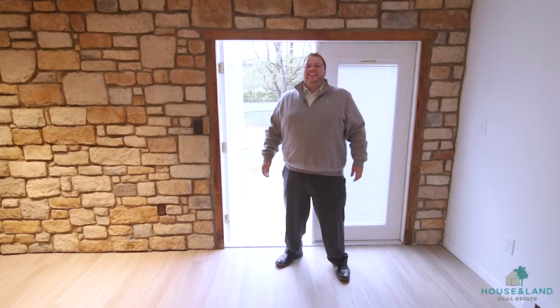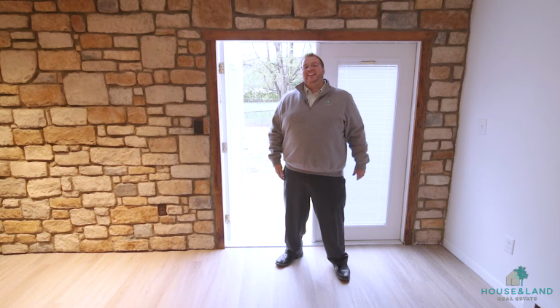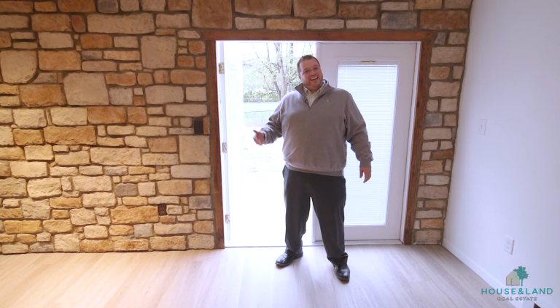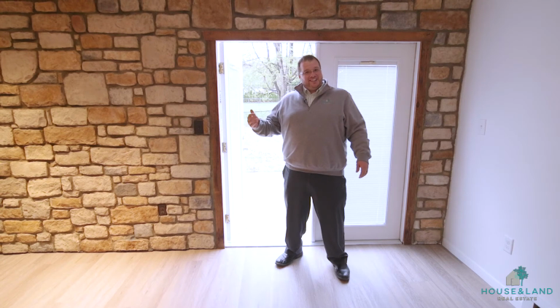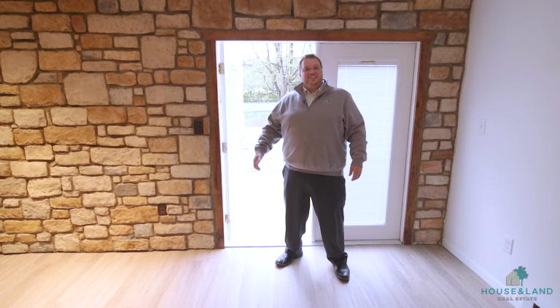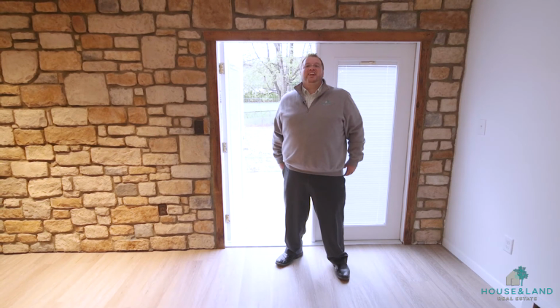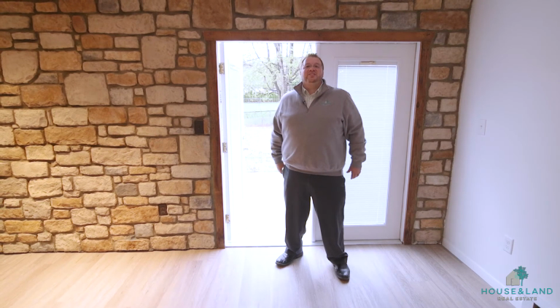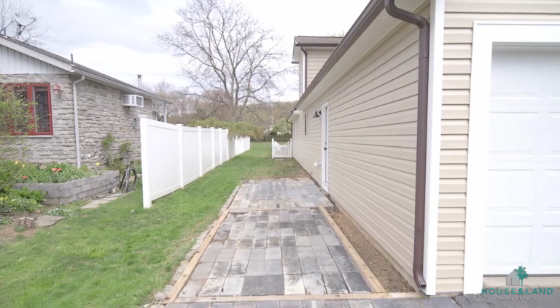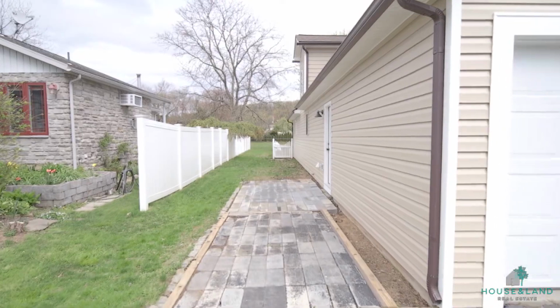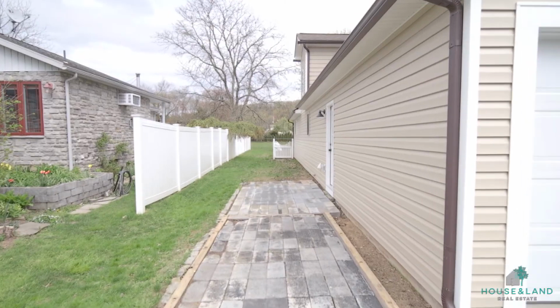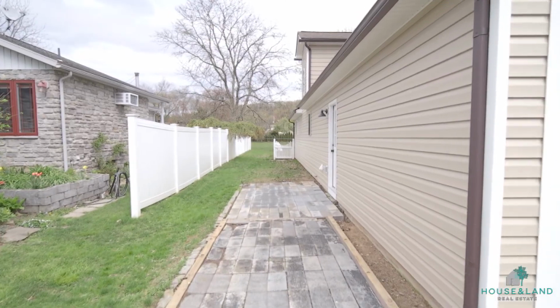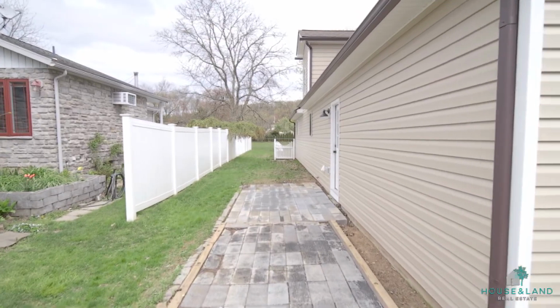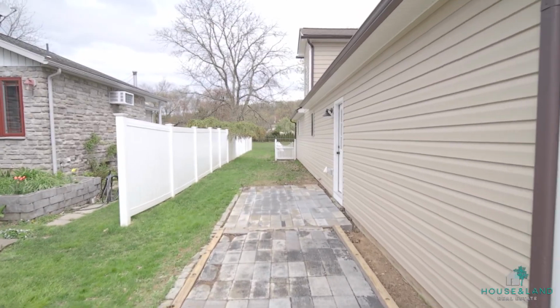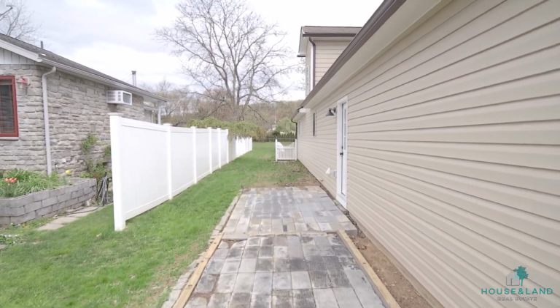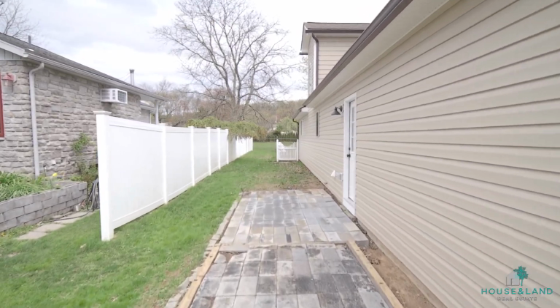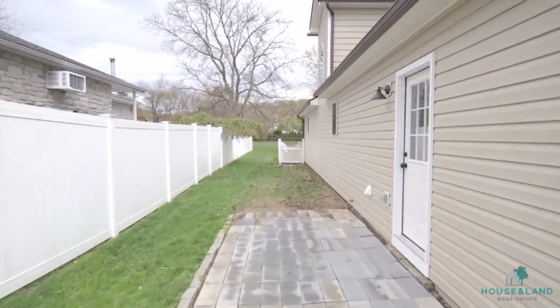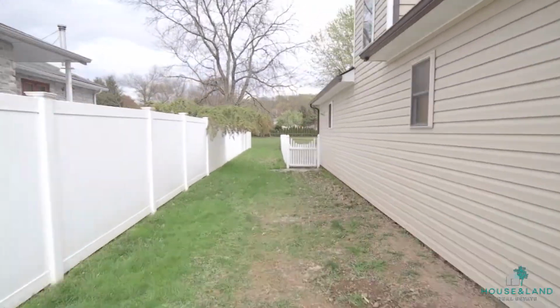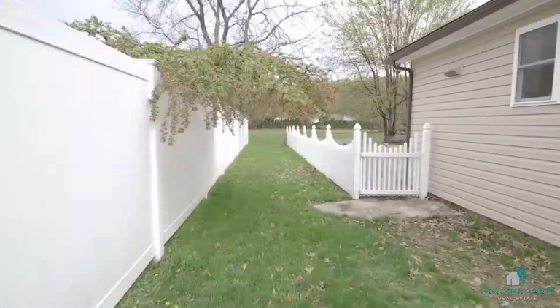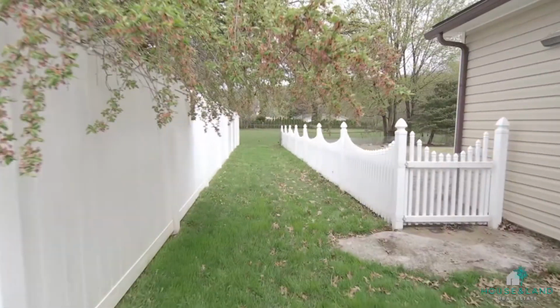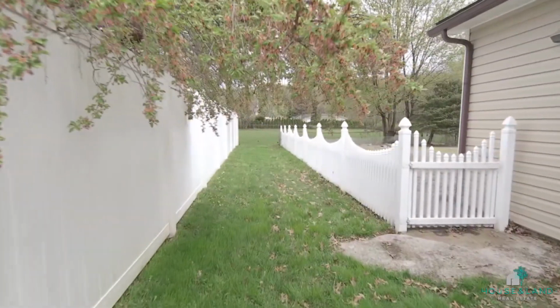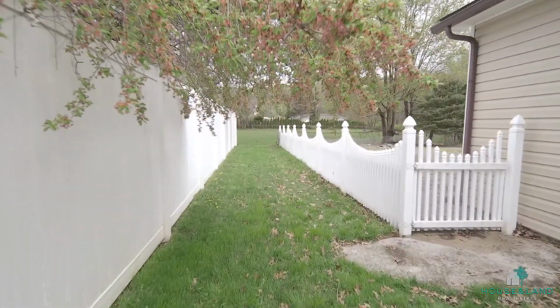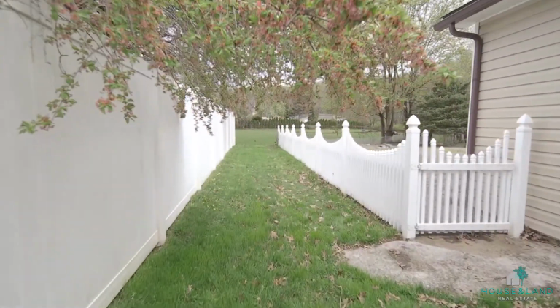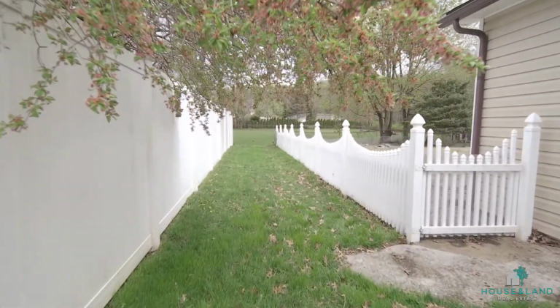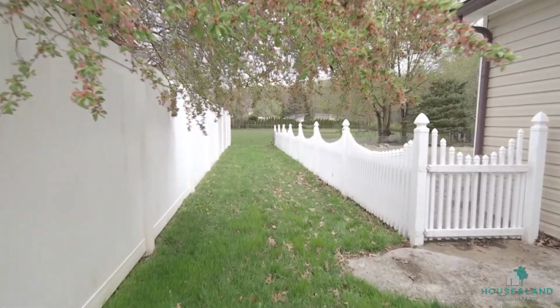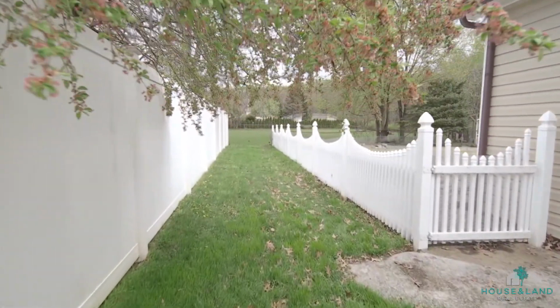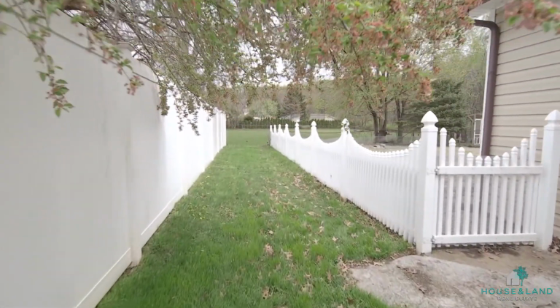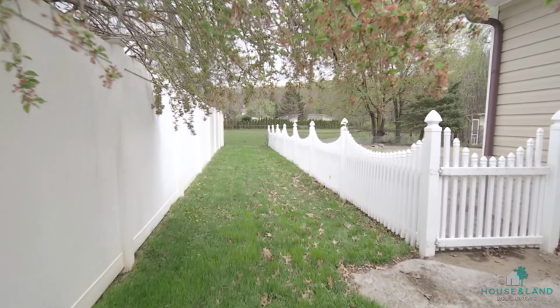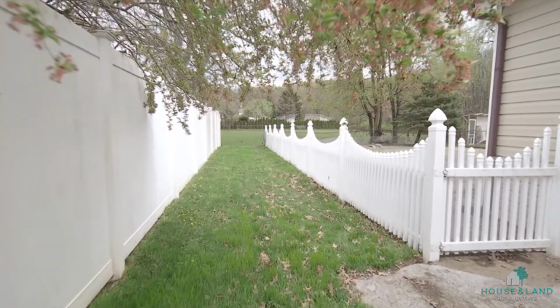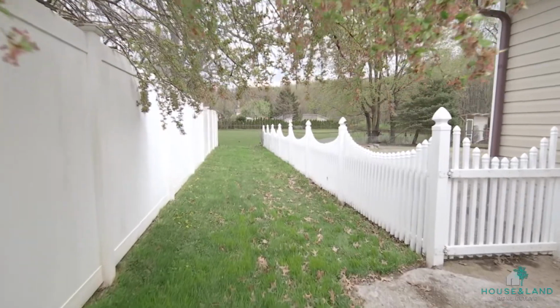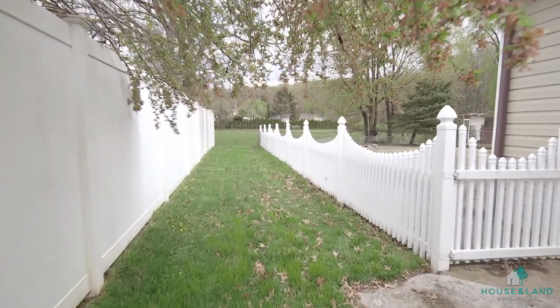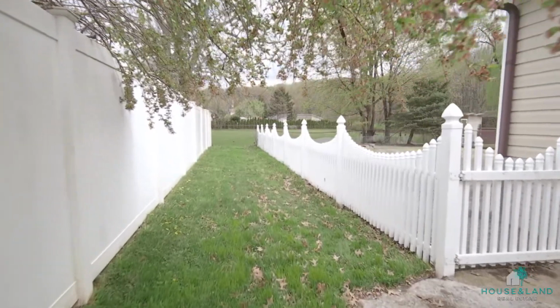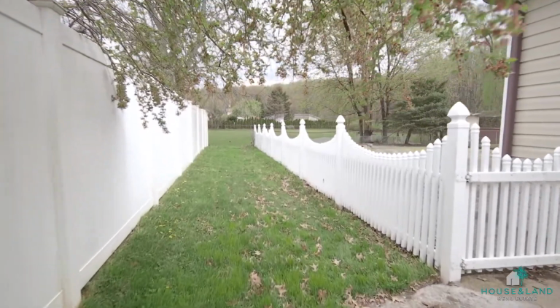And lastly, let's check out the outside, where you'll be pleasantly surprised to see that there's no house built behind you.